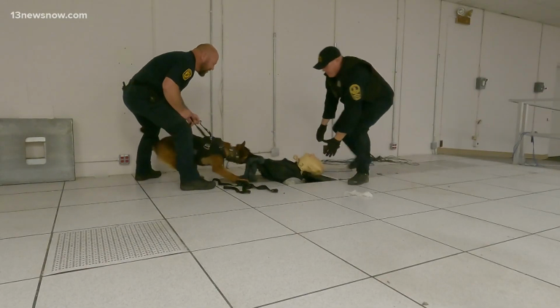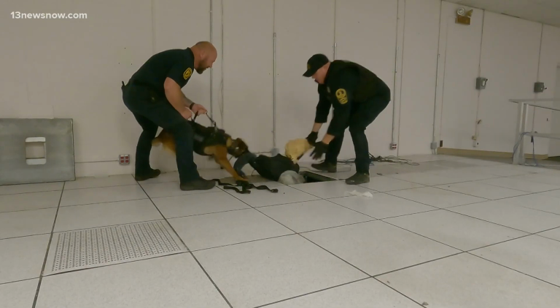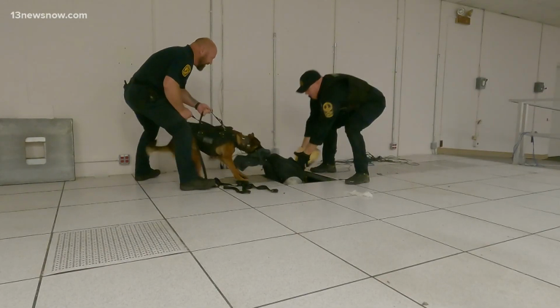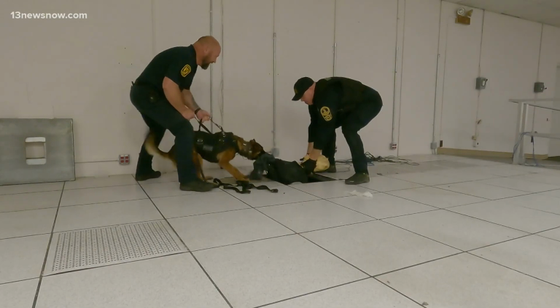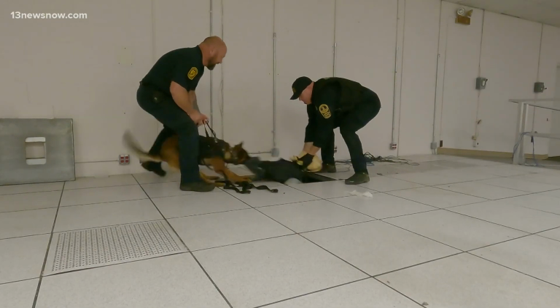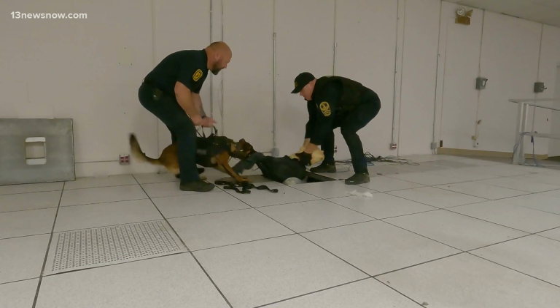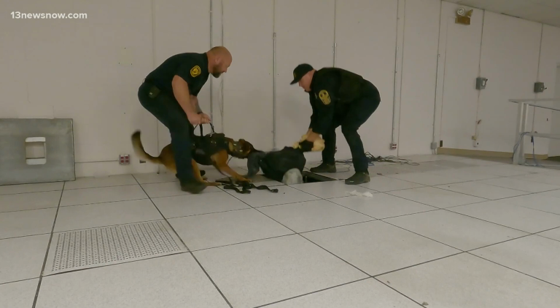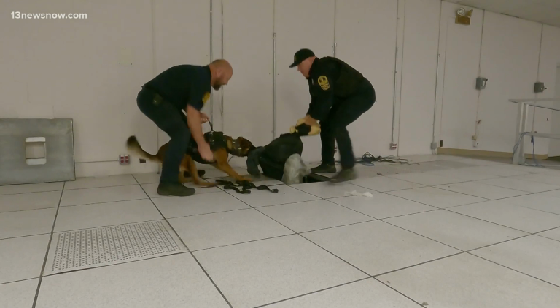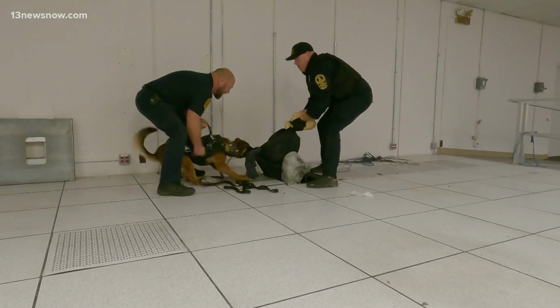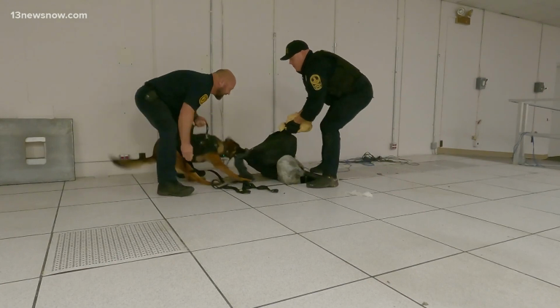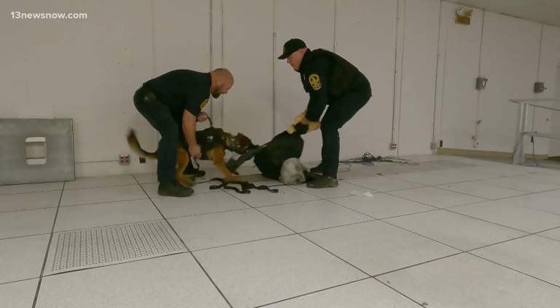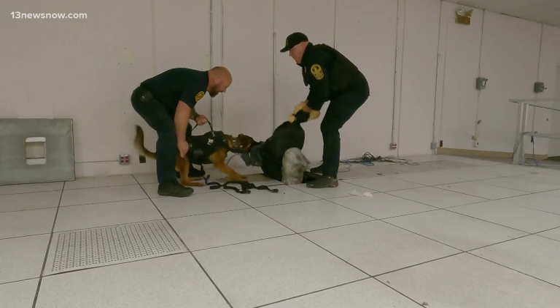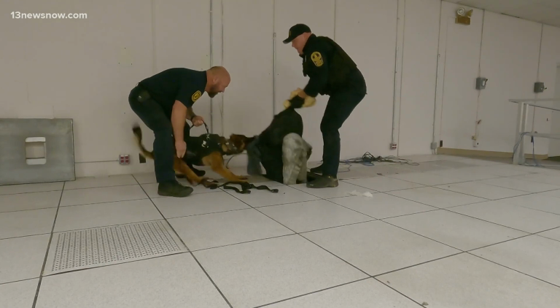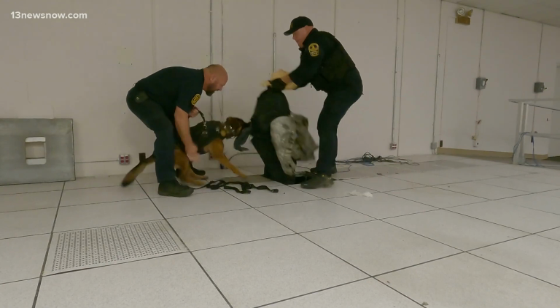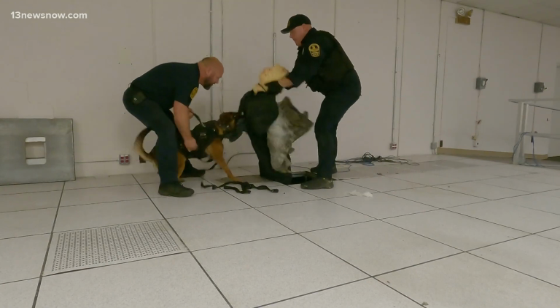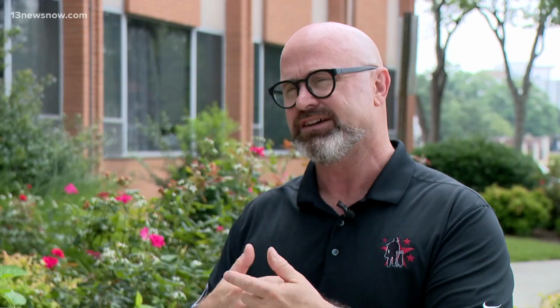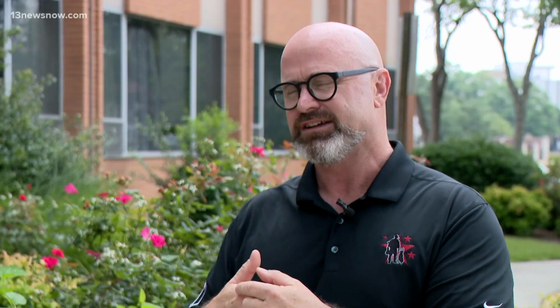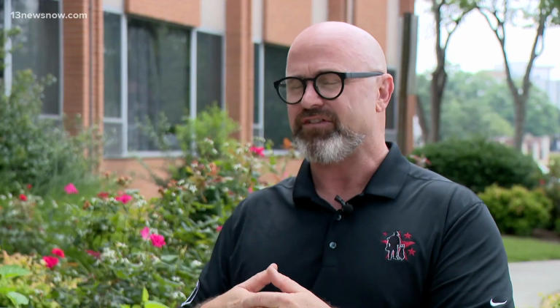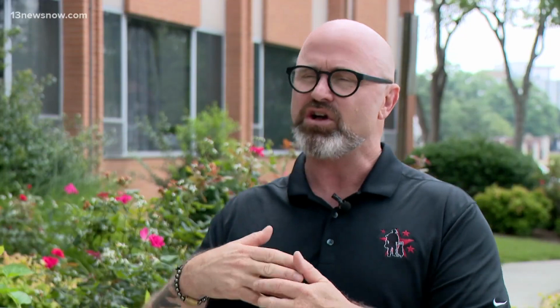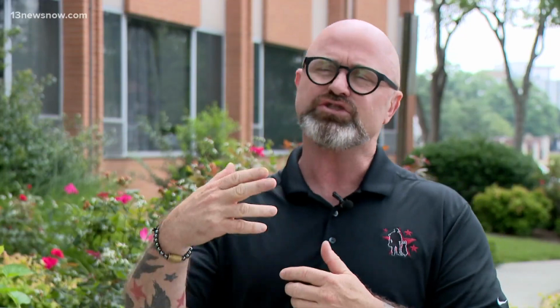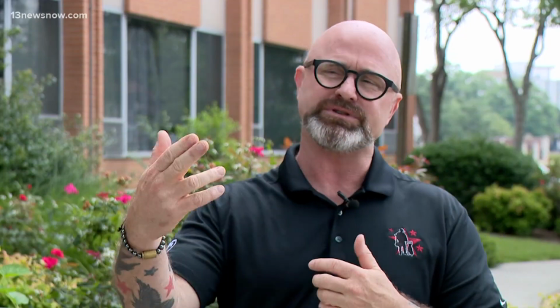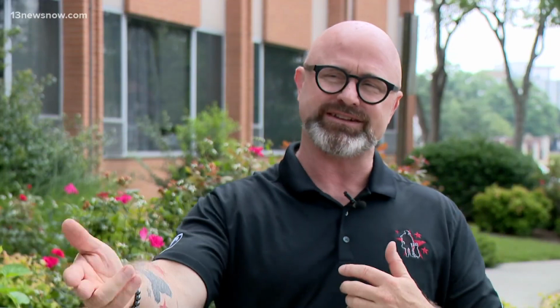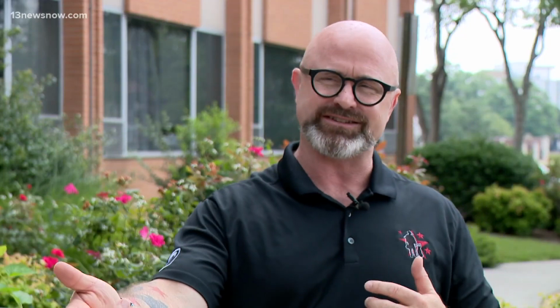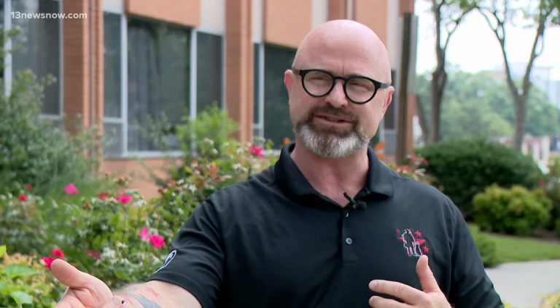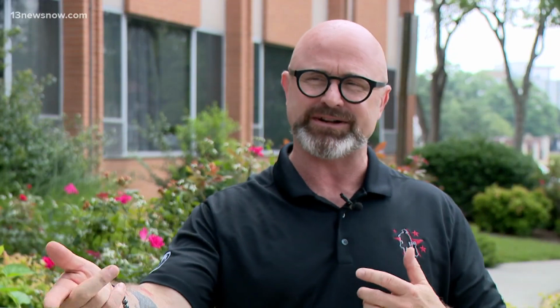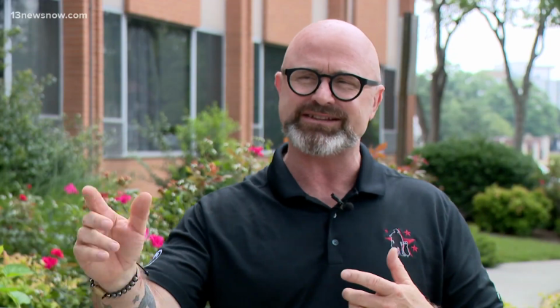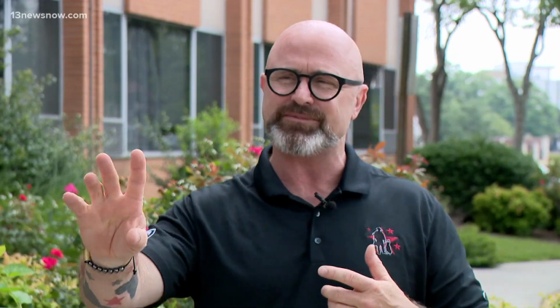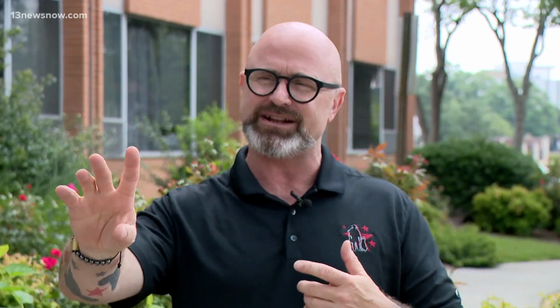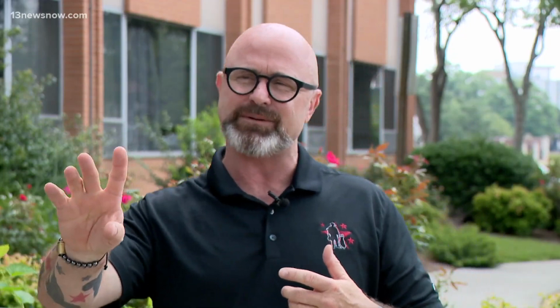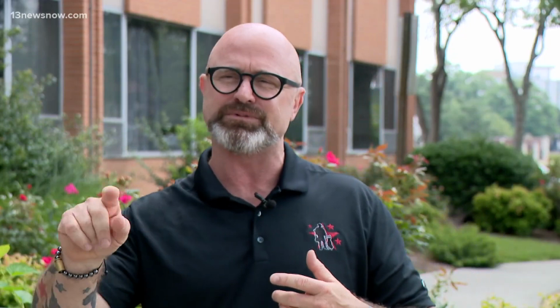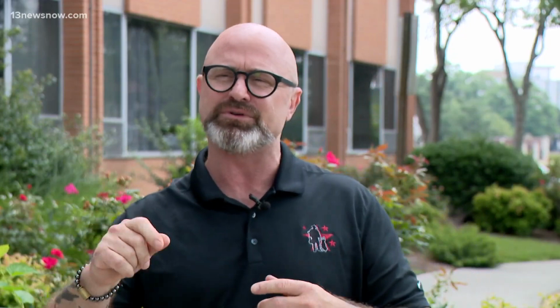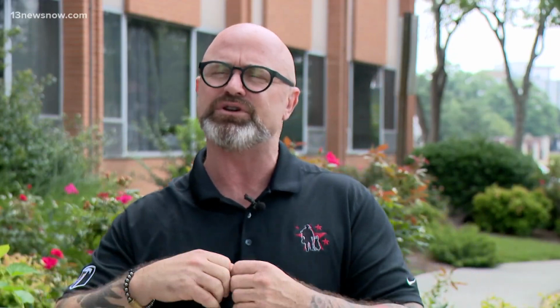The dogs protect the handler, and they also protect the suspect. That's something a lot of people don't know.